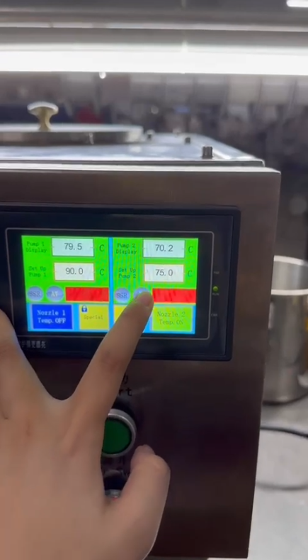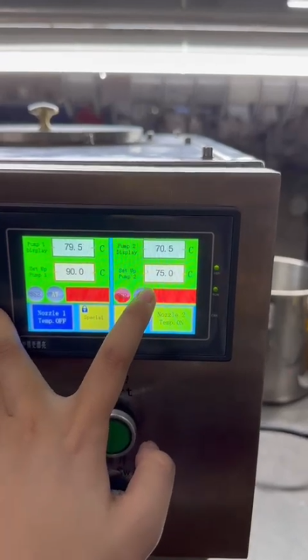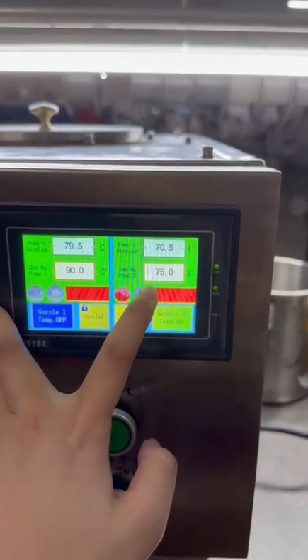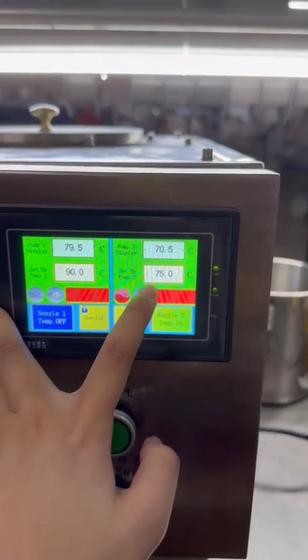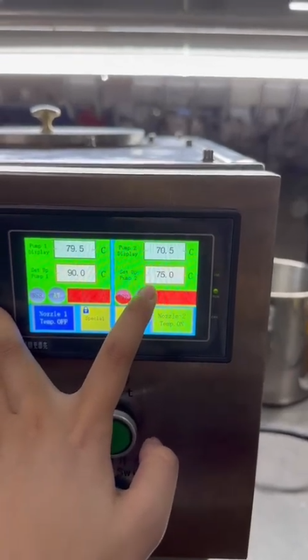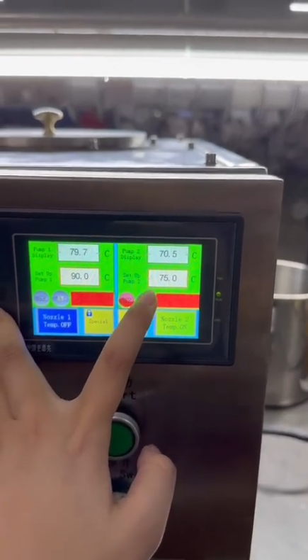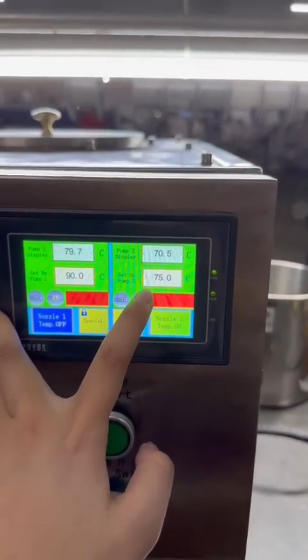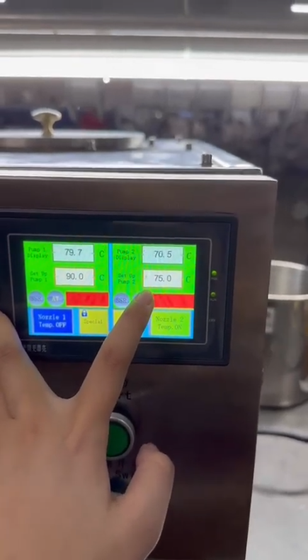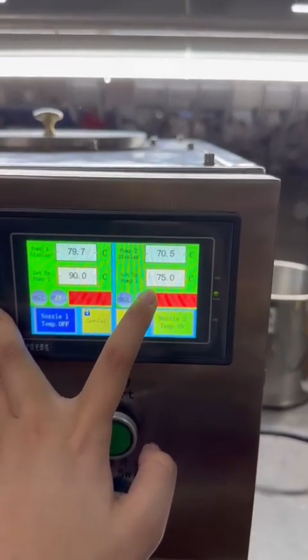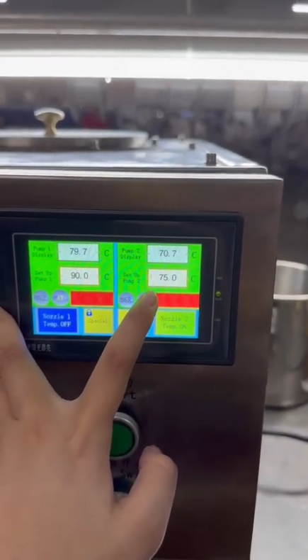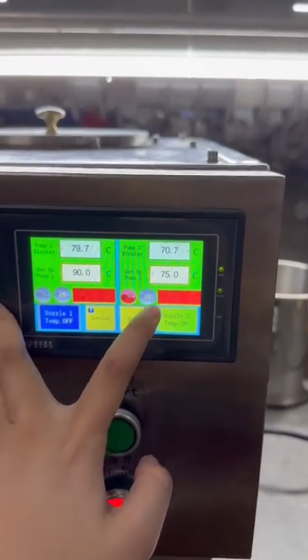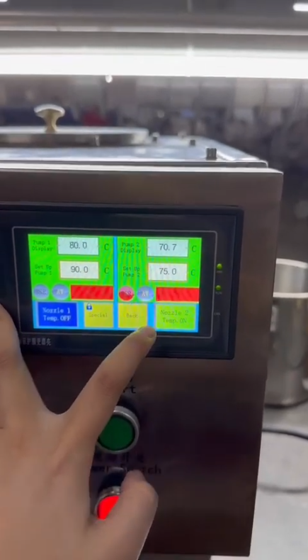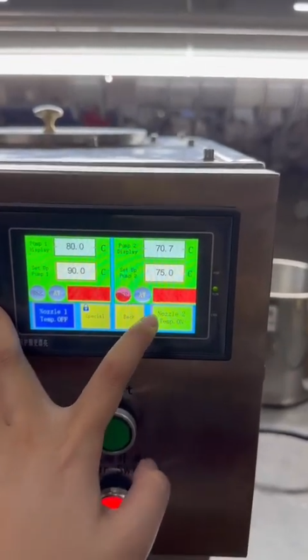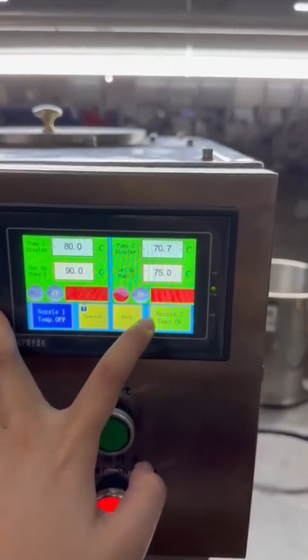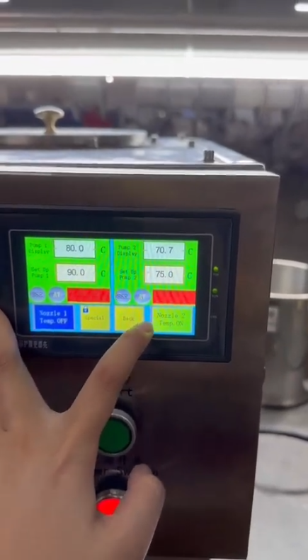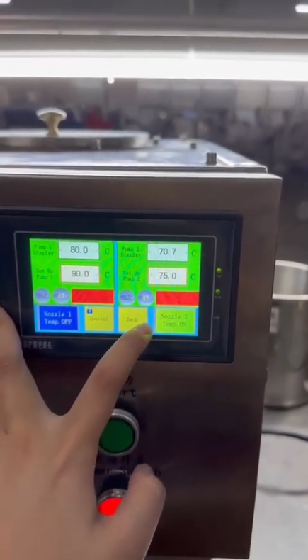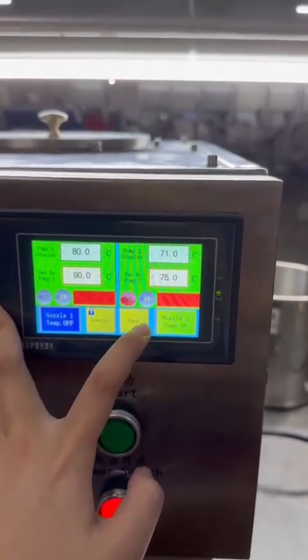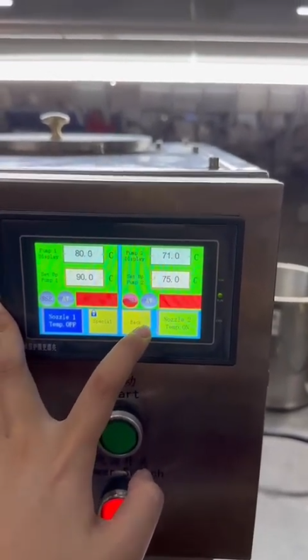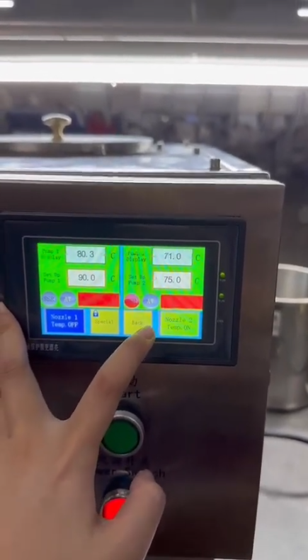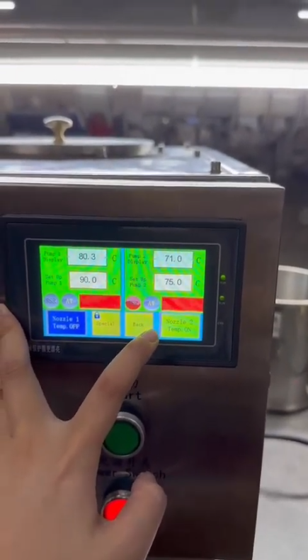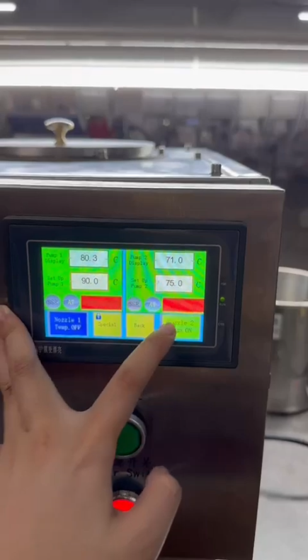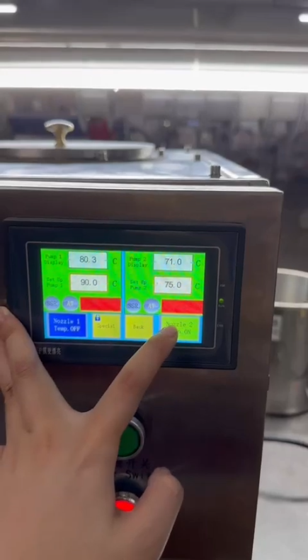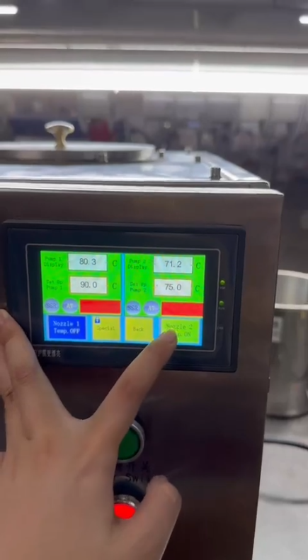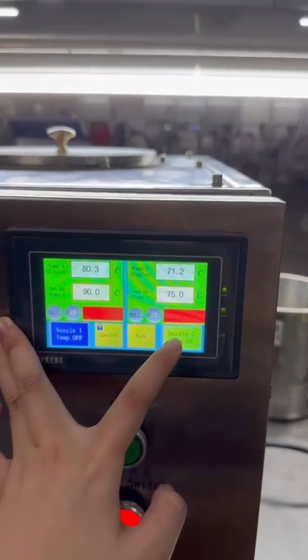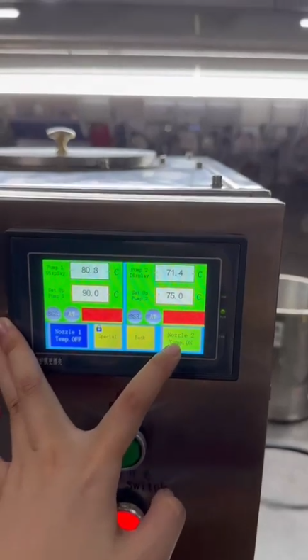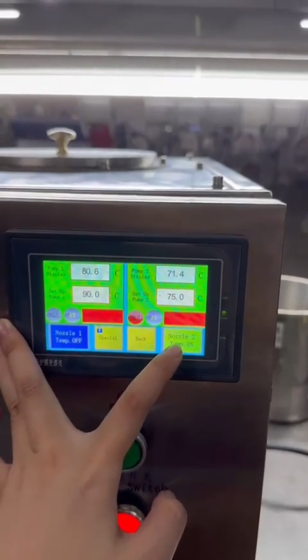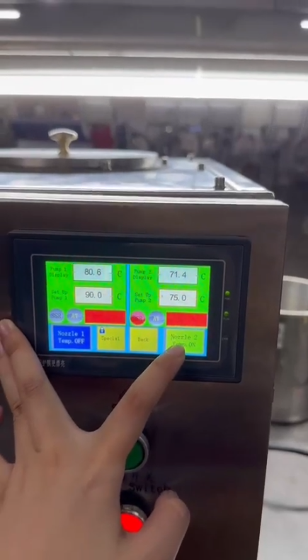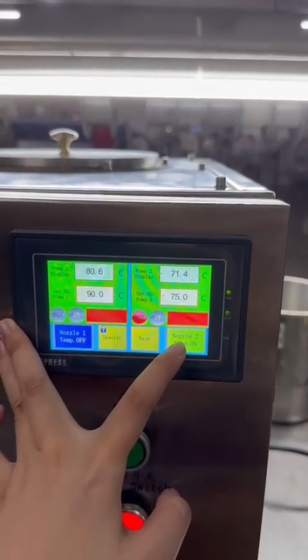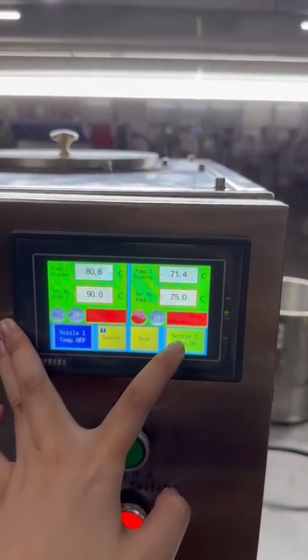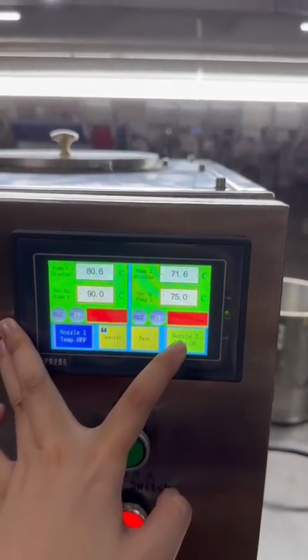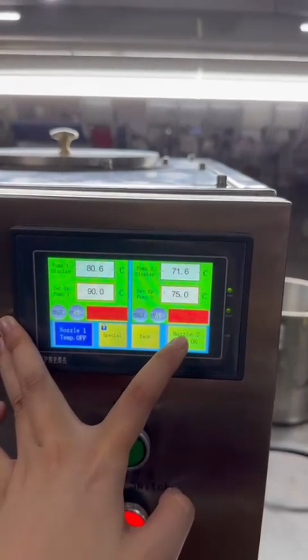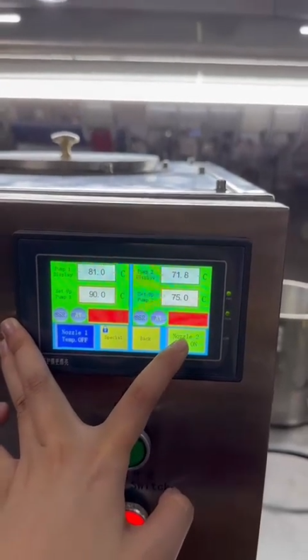Once the temperature reaches the set point, the machine will keep warming and you don't need to worry about the machine overheating.